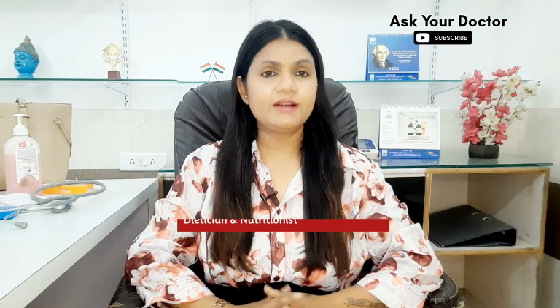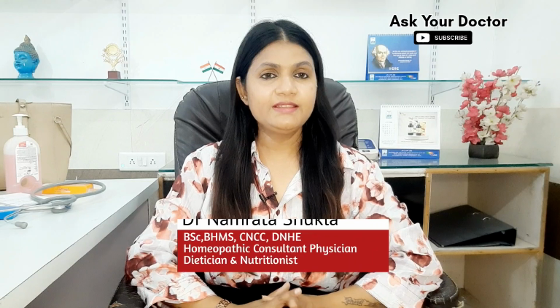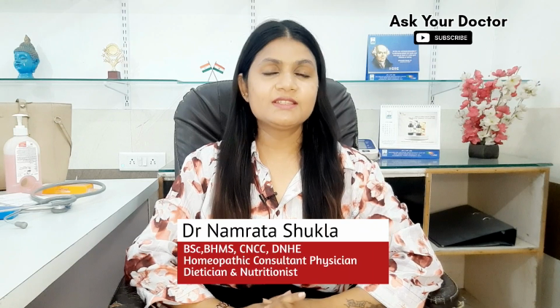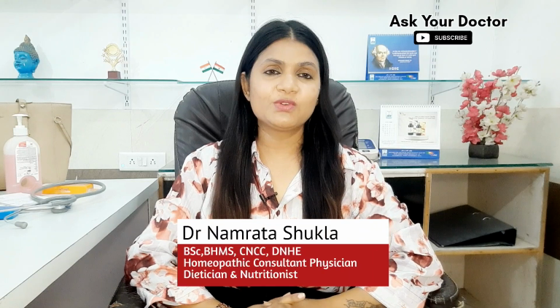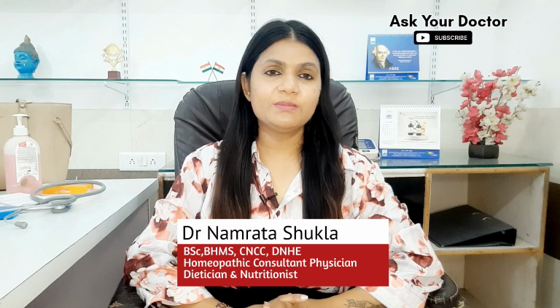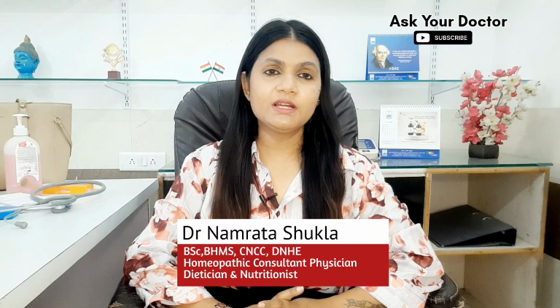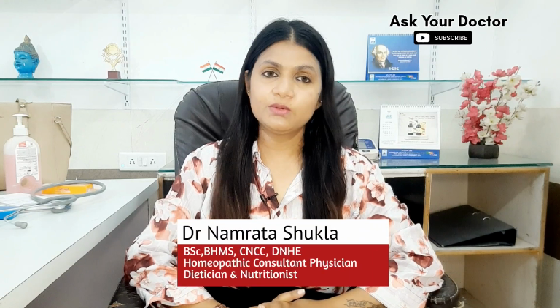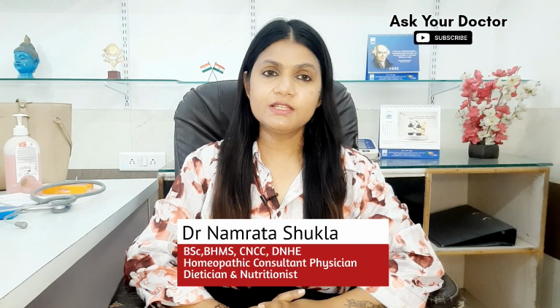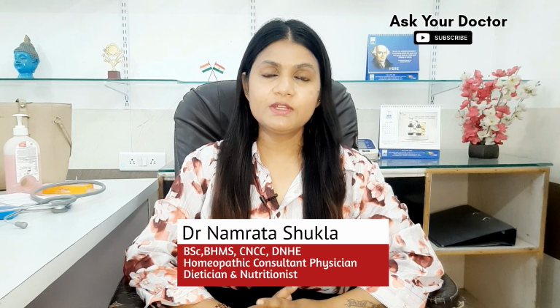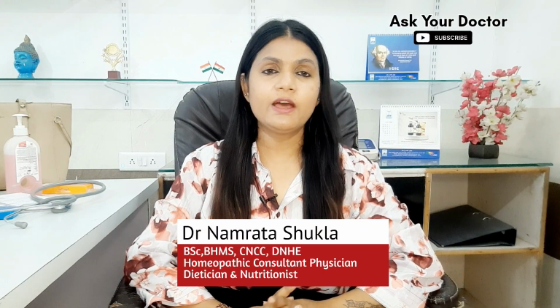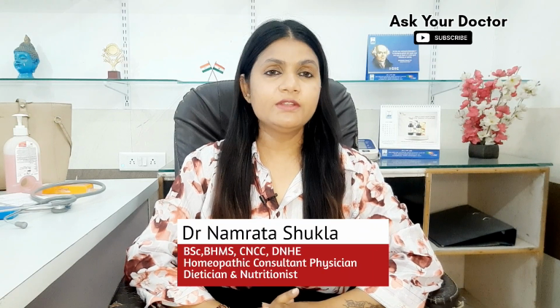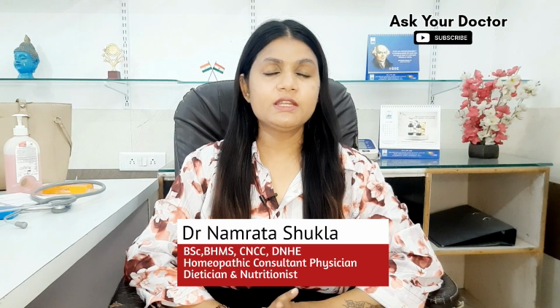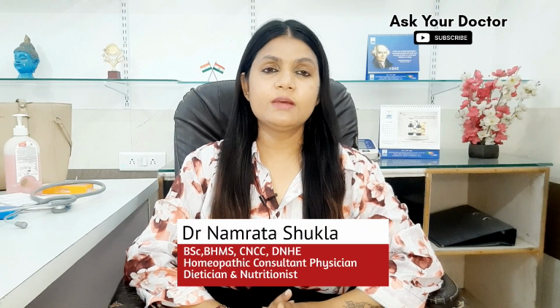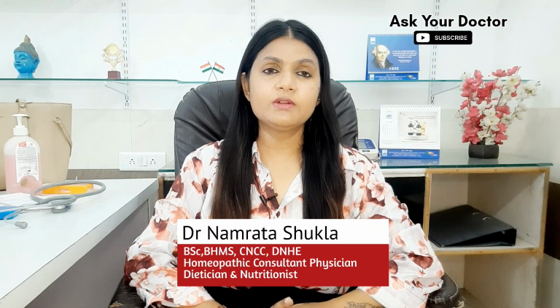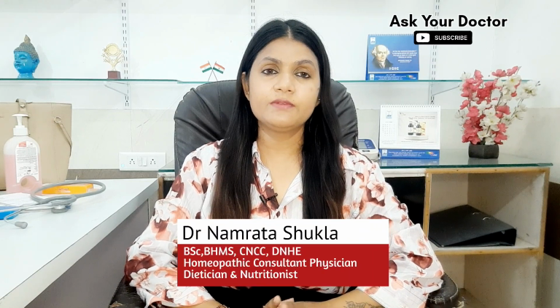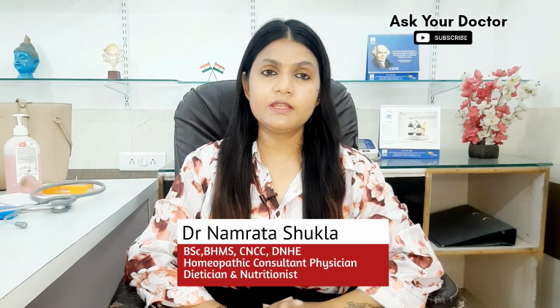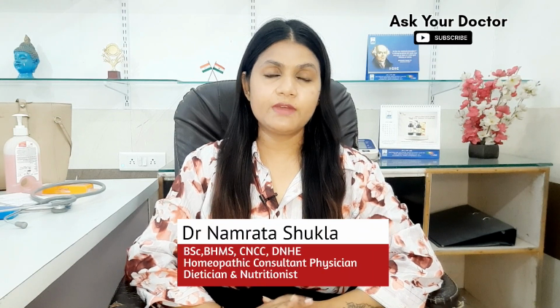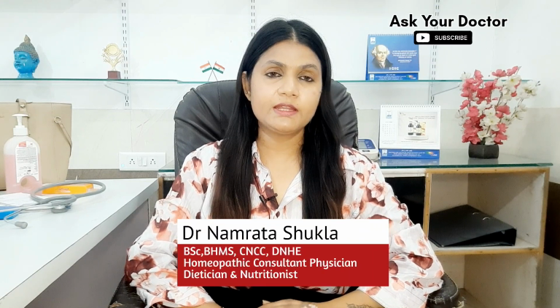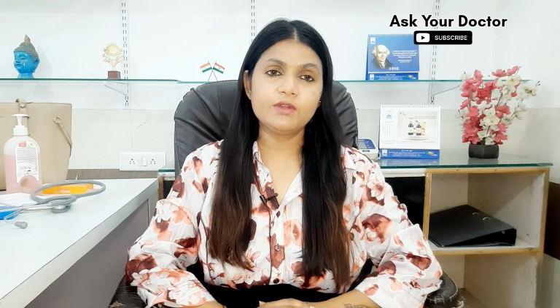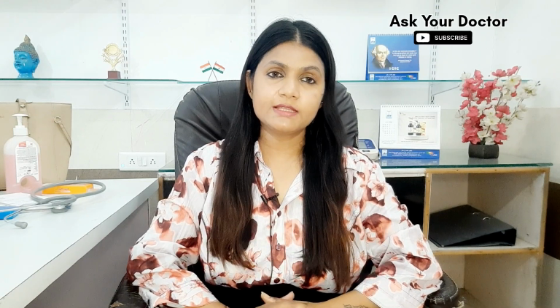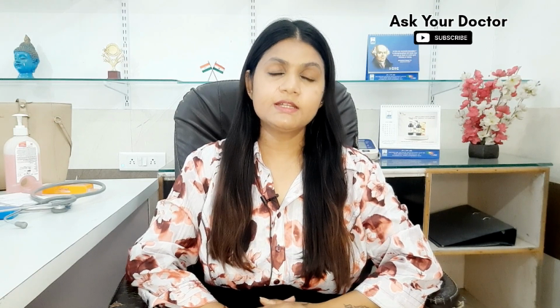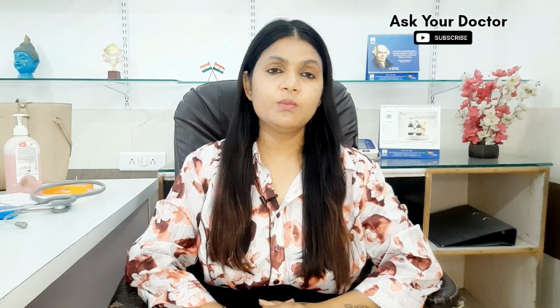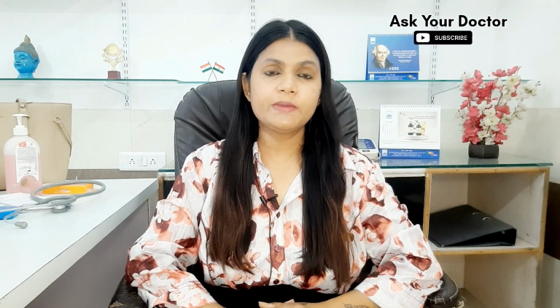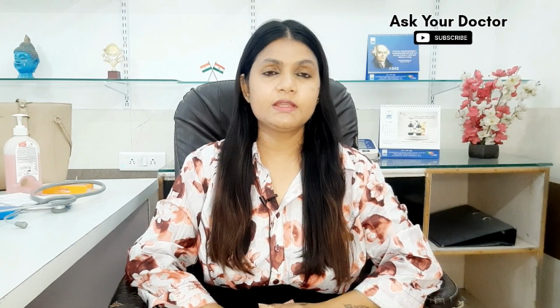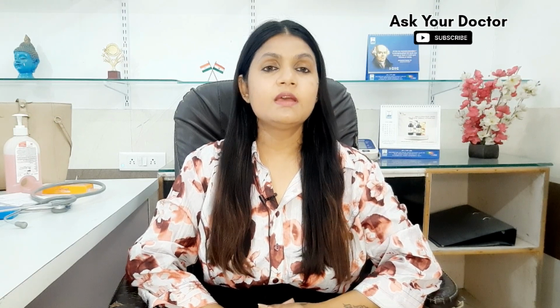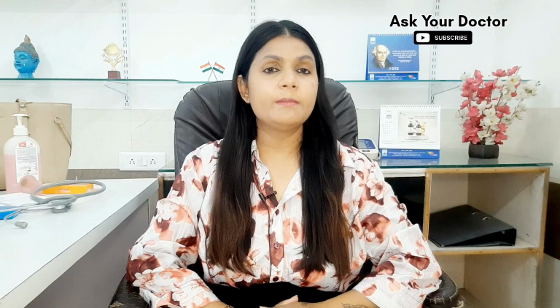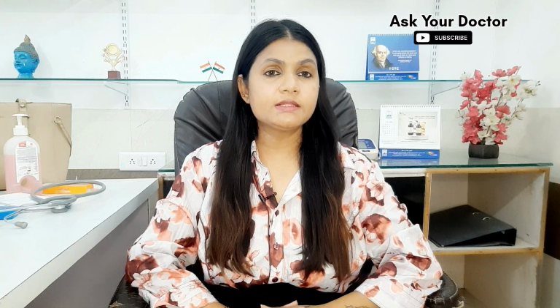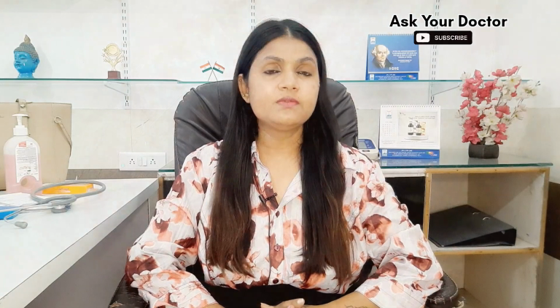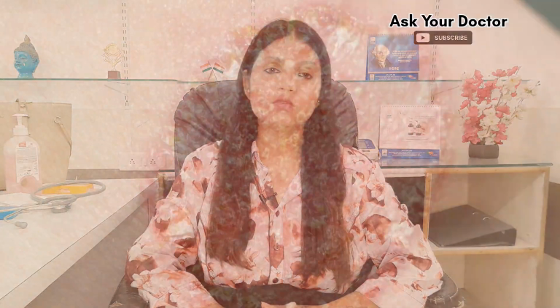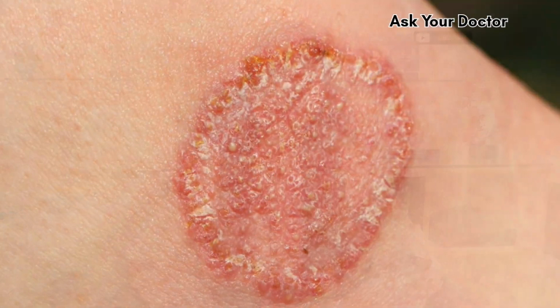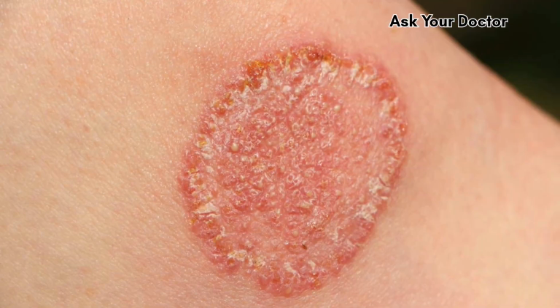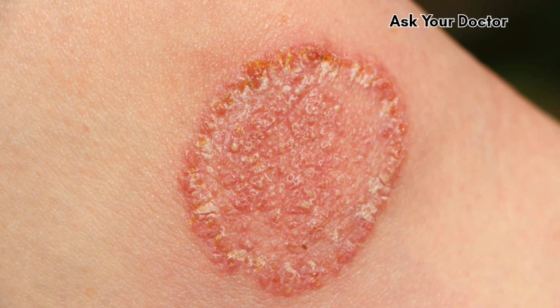Hi, this is Dr. Namrita. Today in this video, I will tell you about a very effective or excellent homeopathic medicine for a fungal infection.